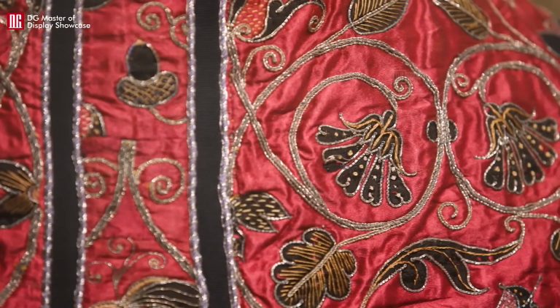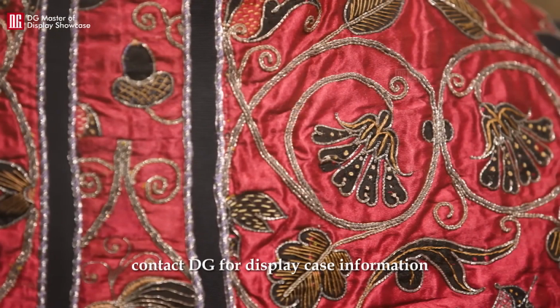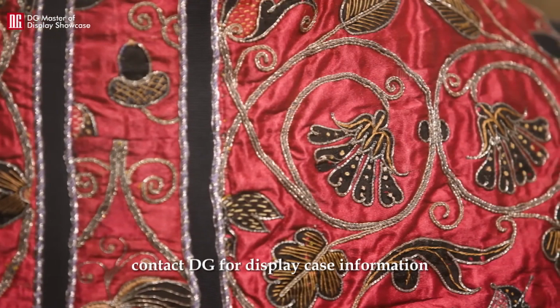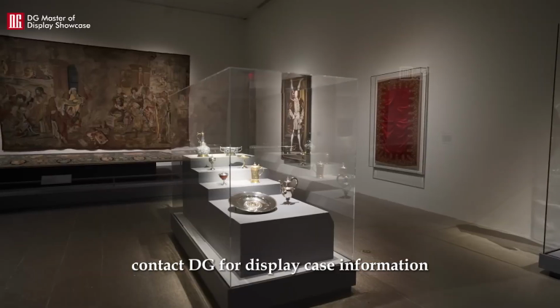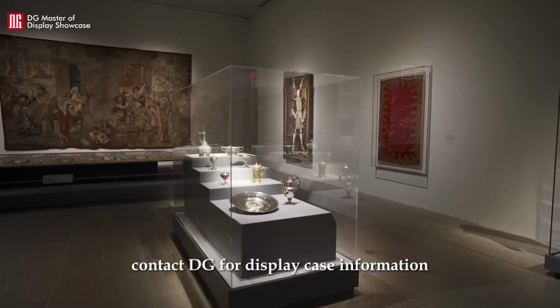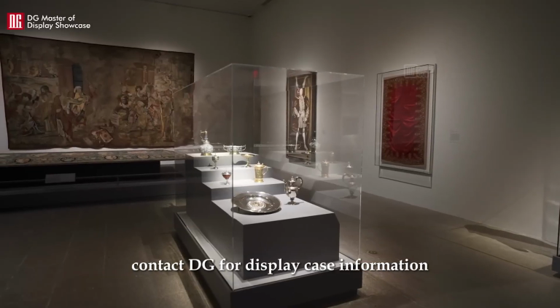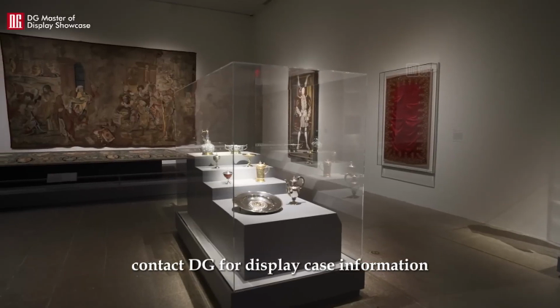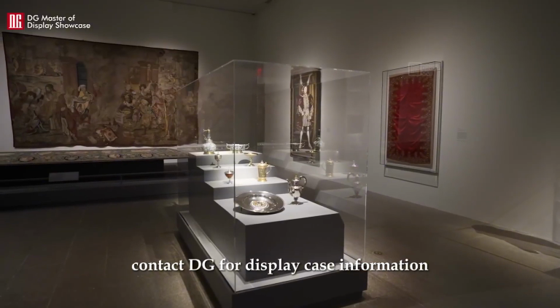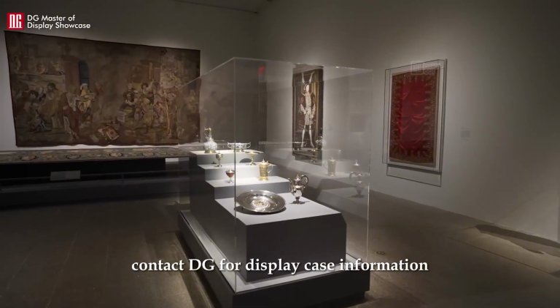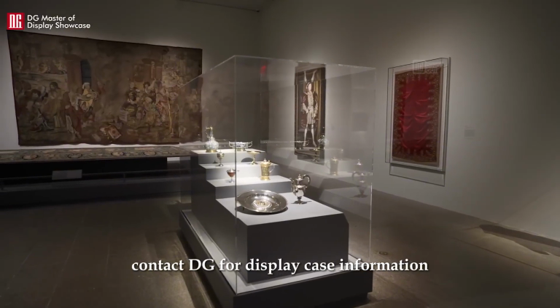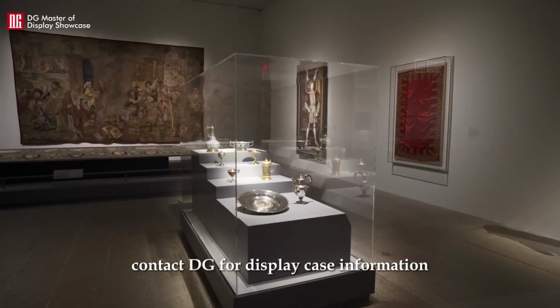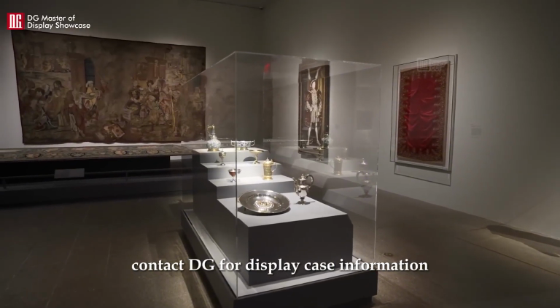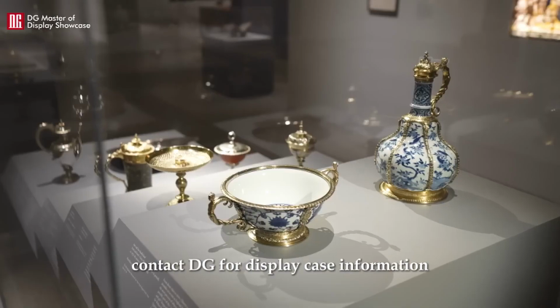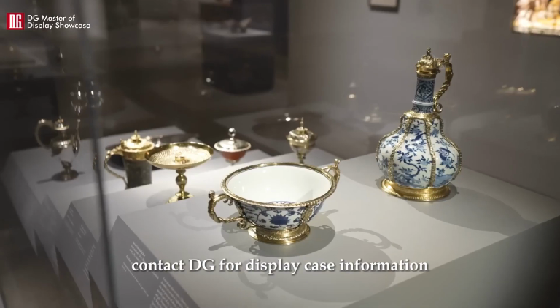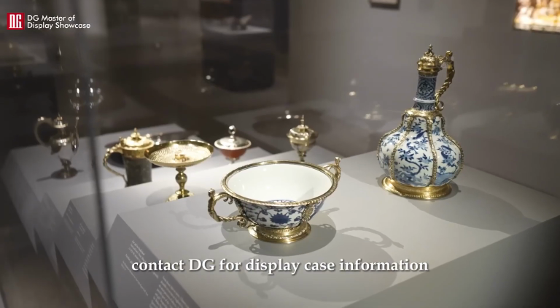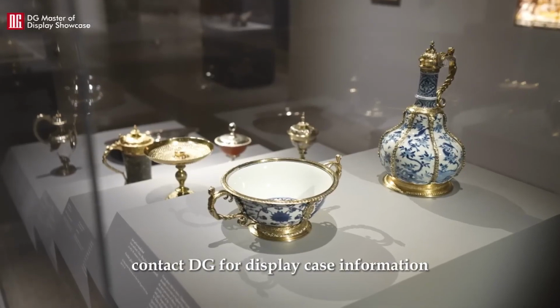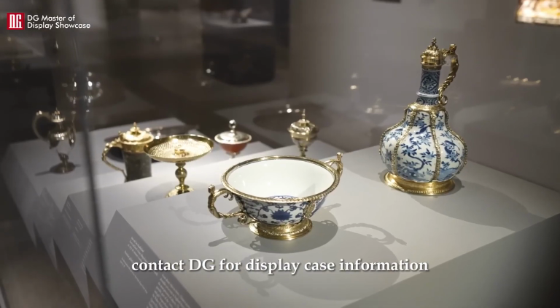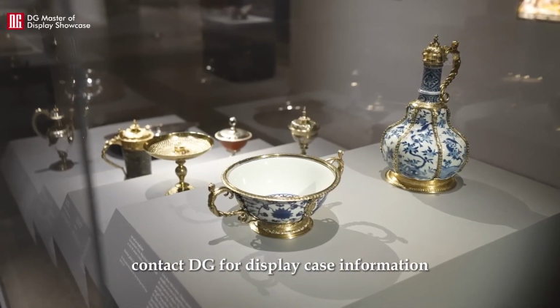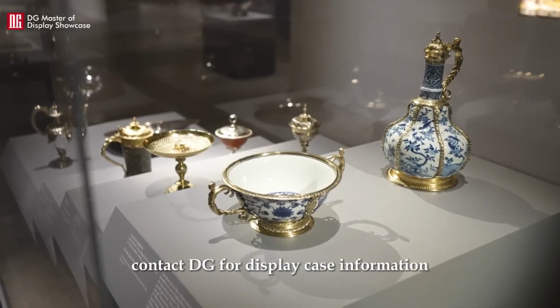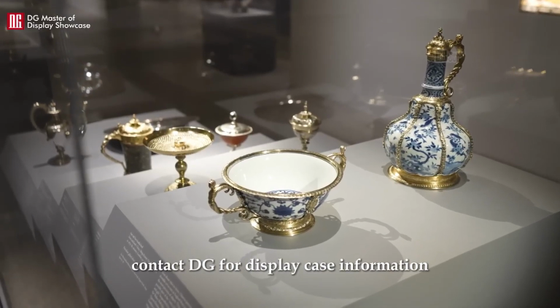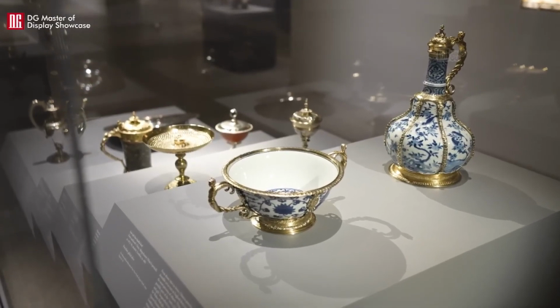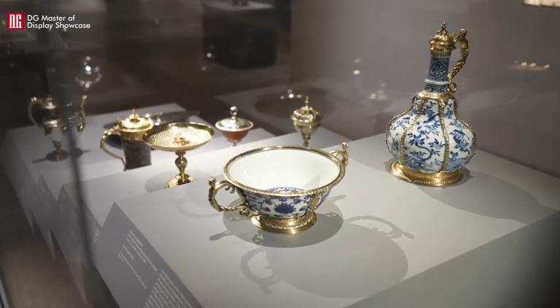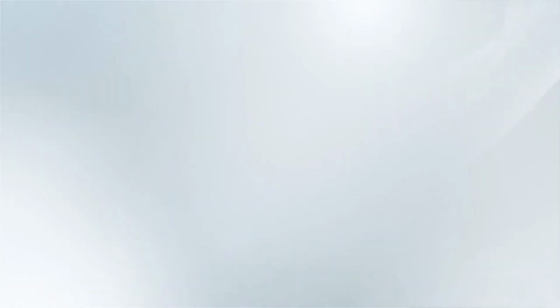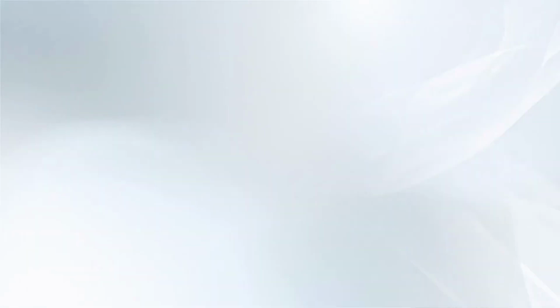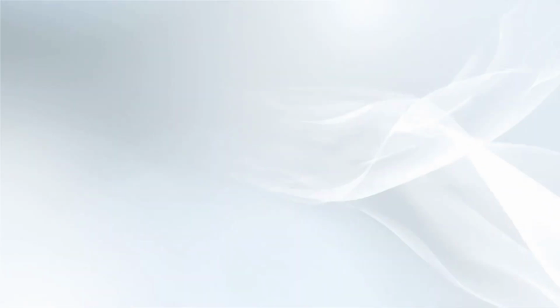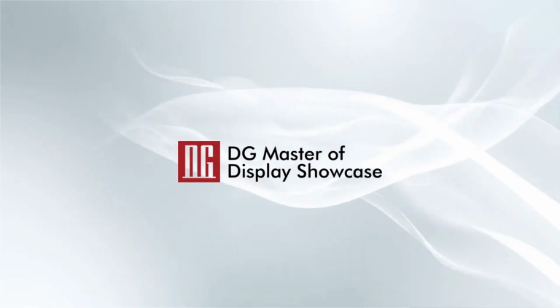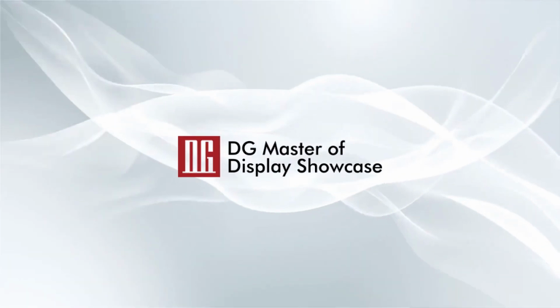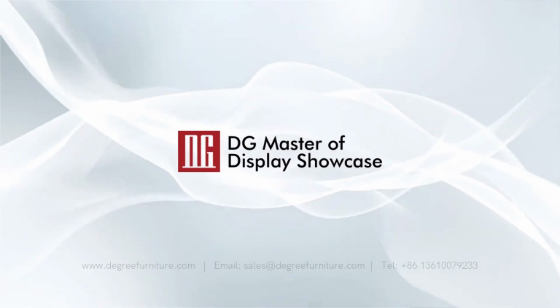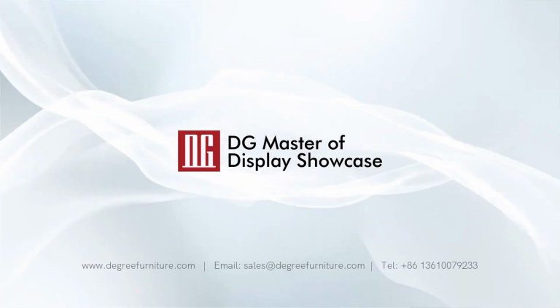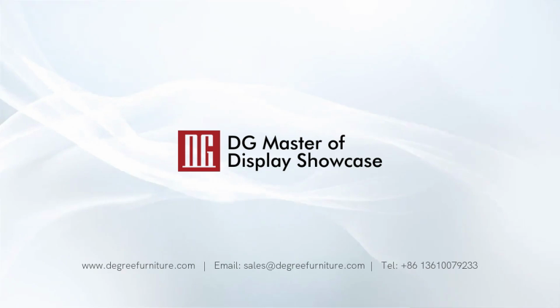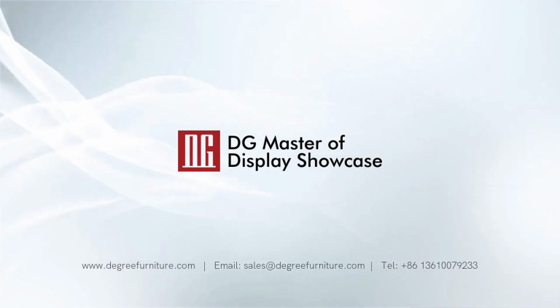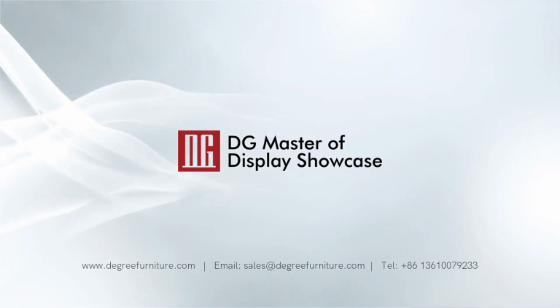Contact DG for display case information. Thank you.